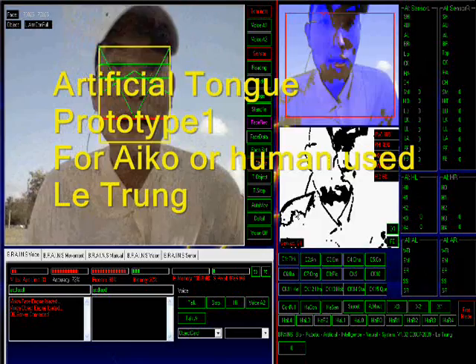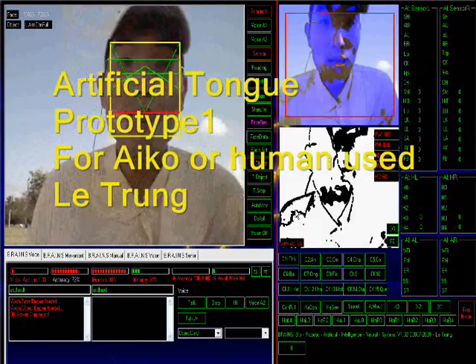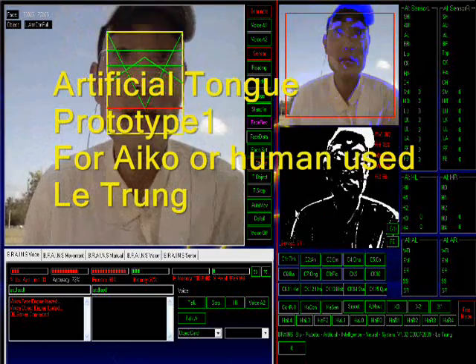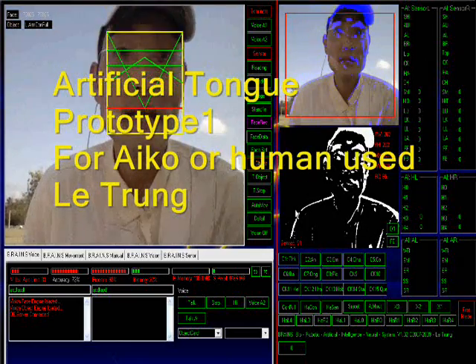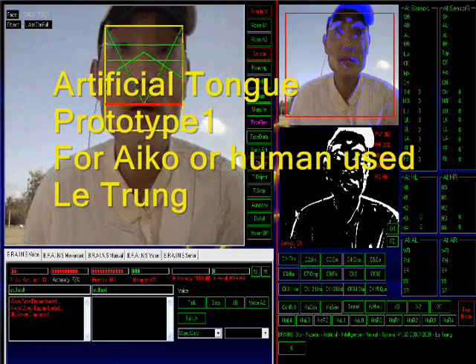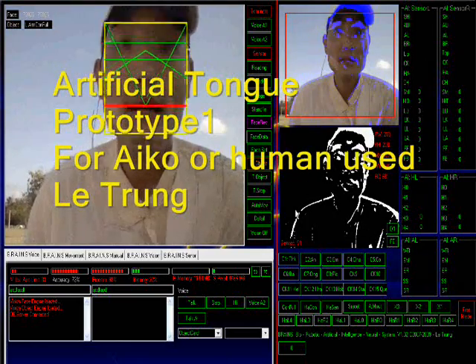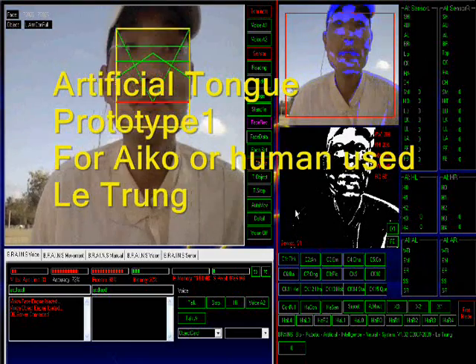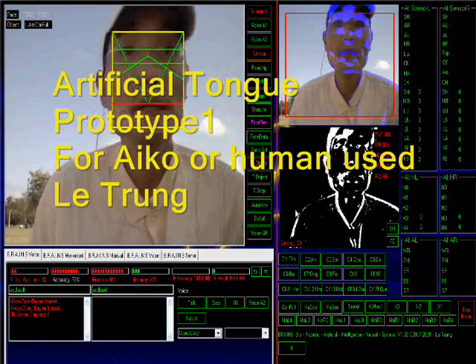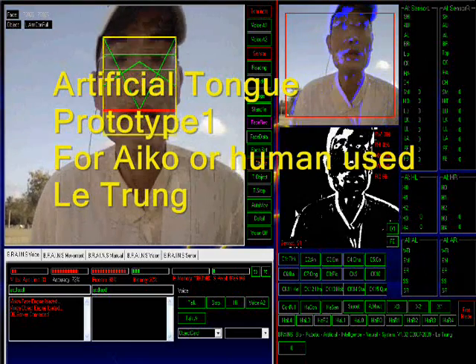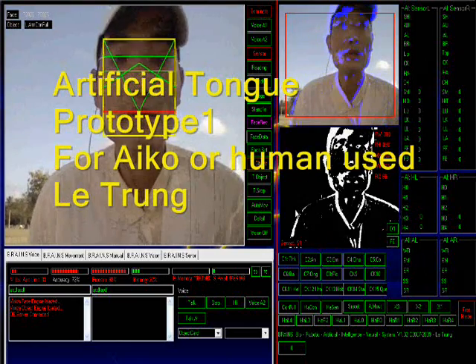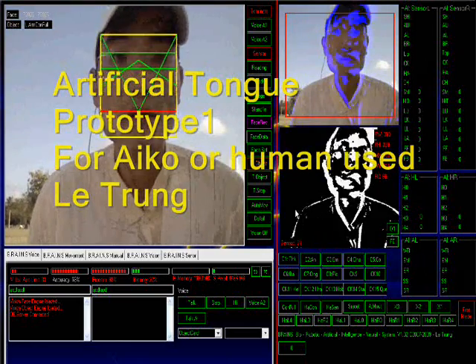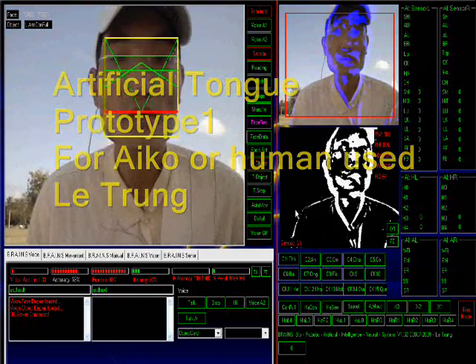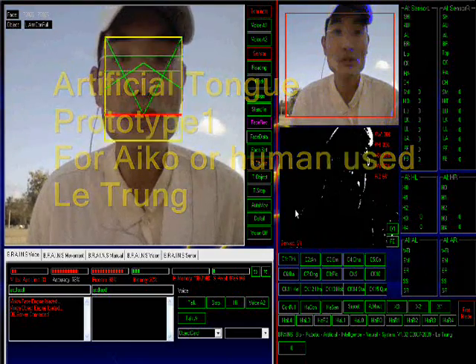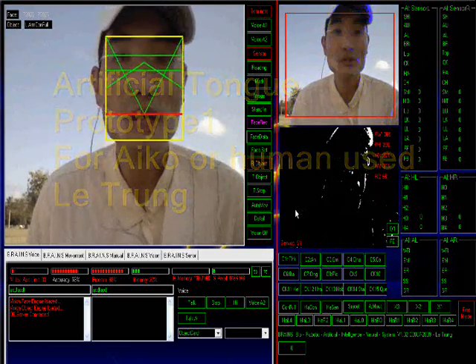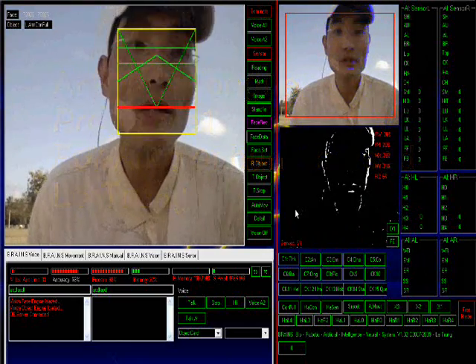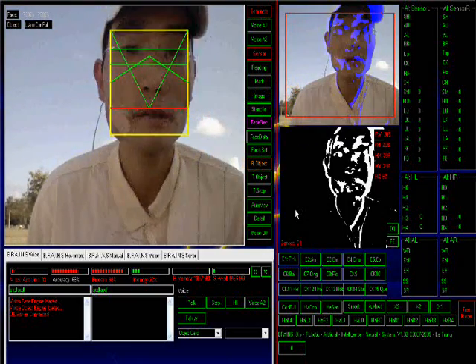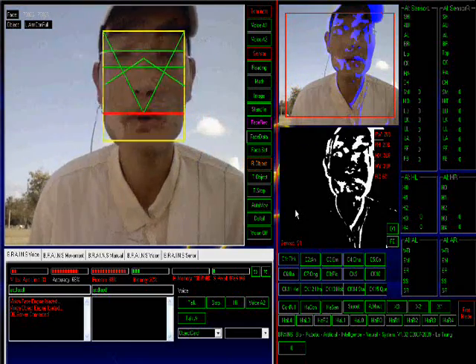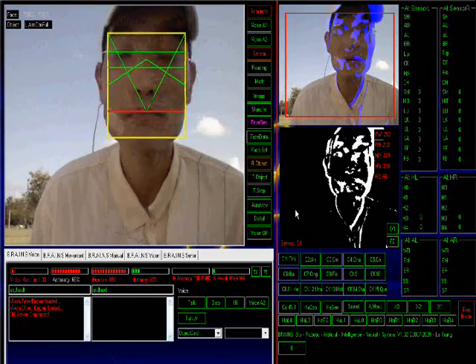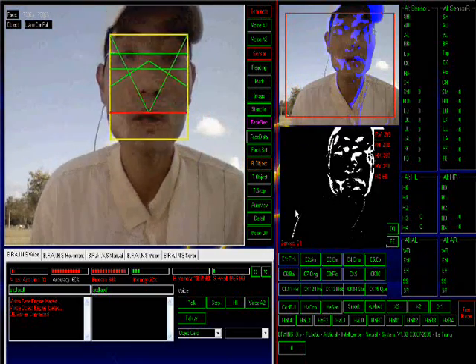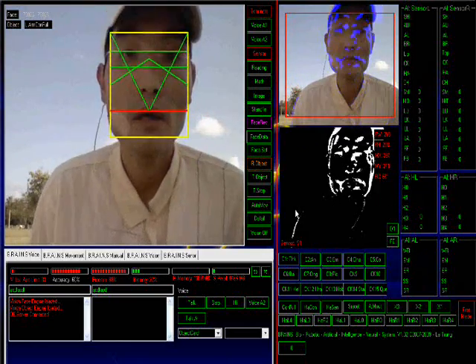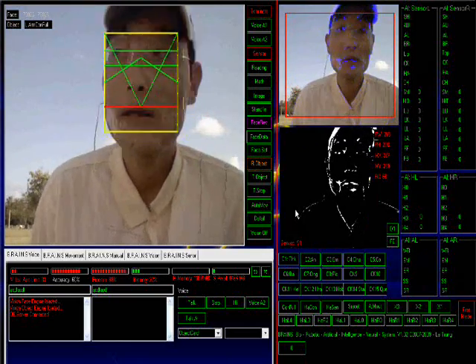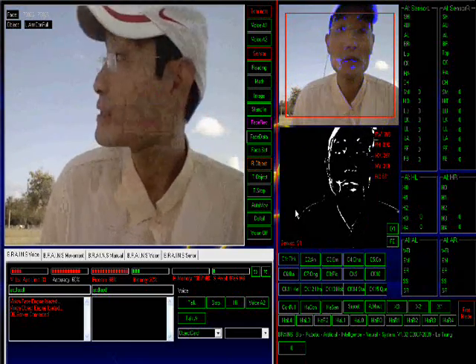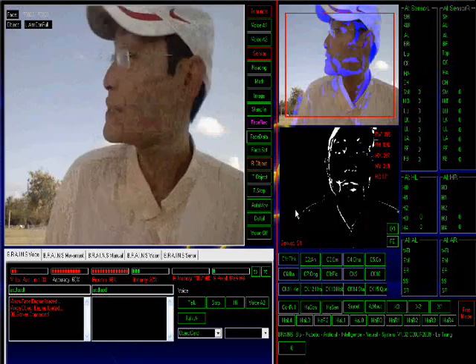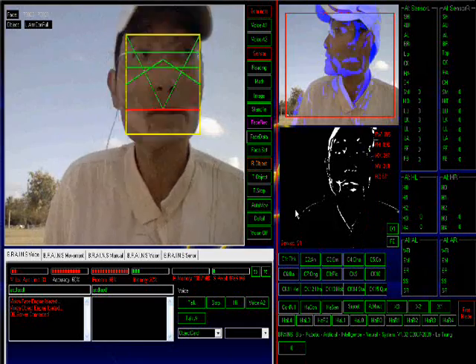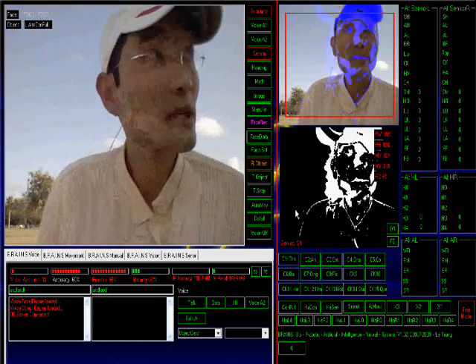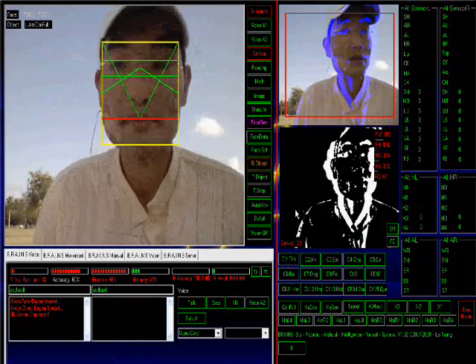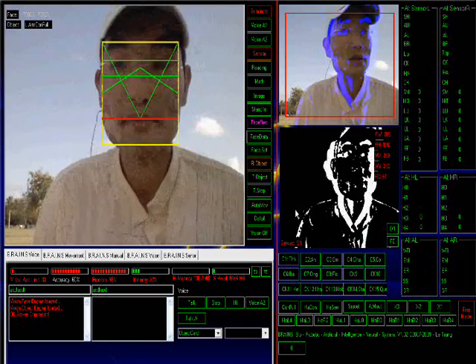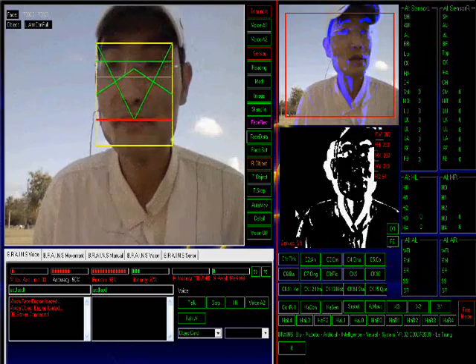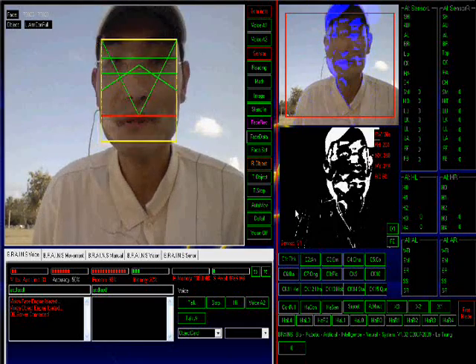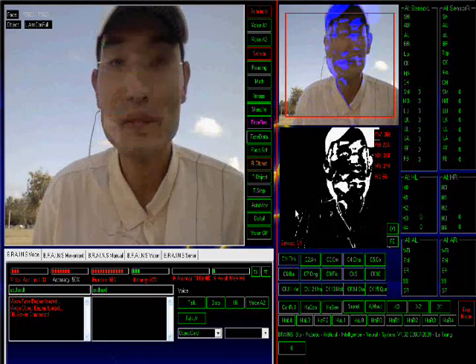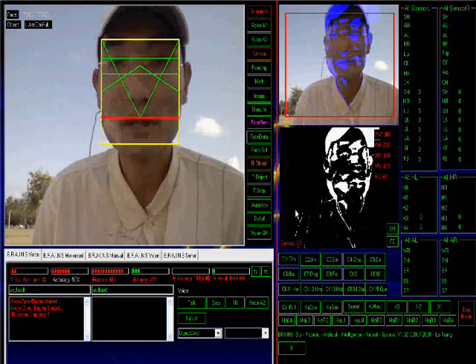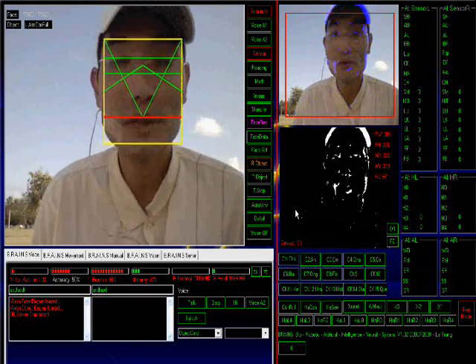Hello, my name is Lei Trung. Today I am going to demonstrate an artificial tongue demo. It's just a lovely day today, so it's perfect for a demonstration.